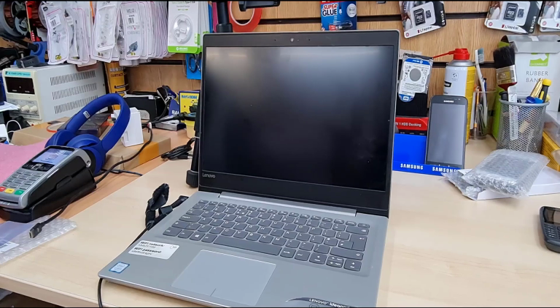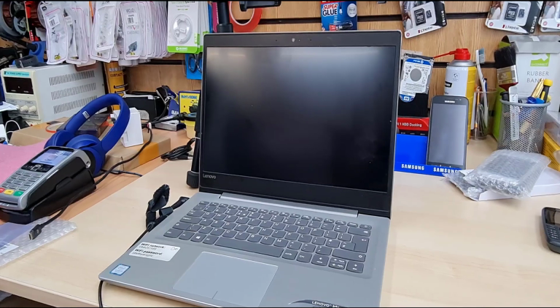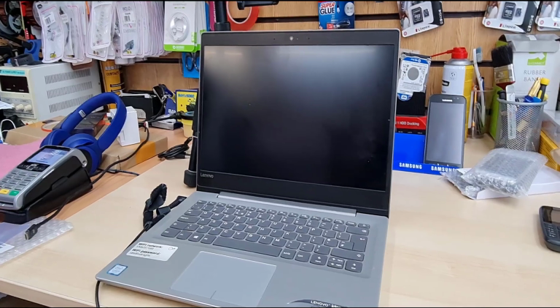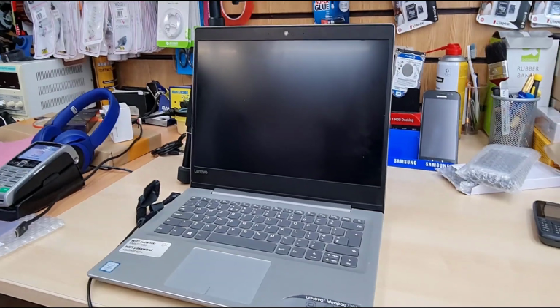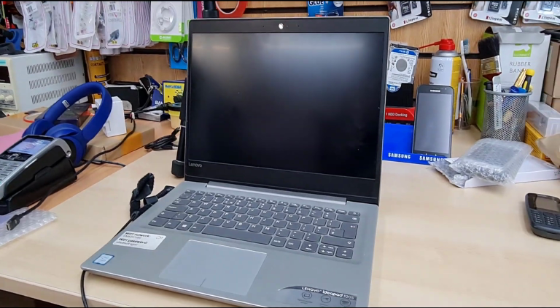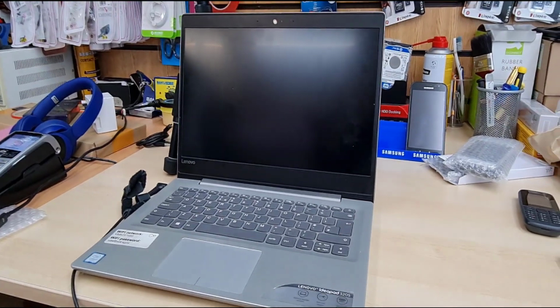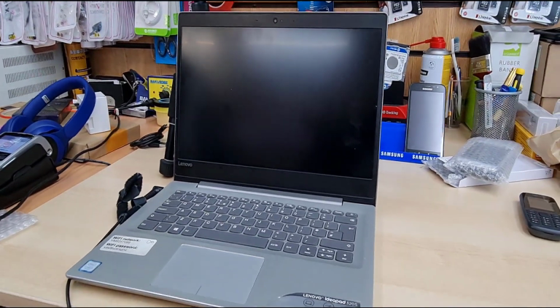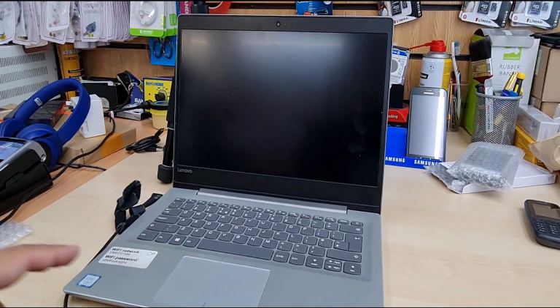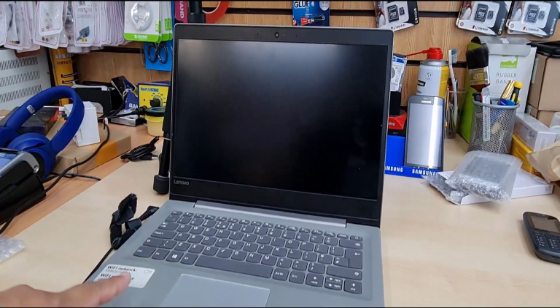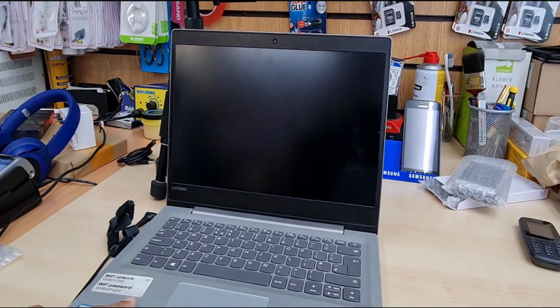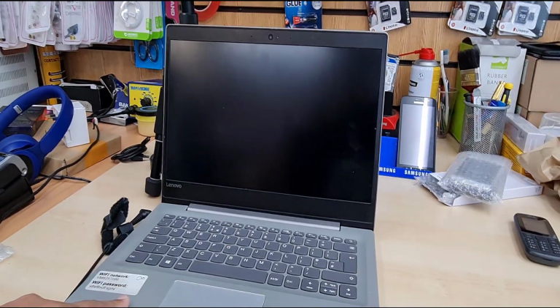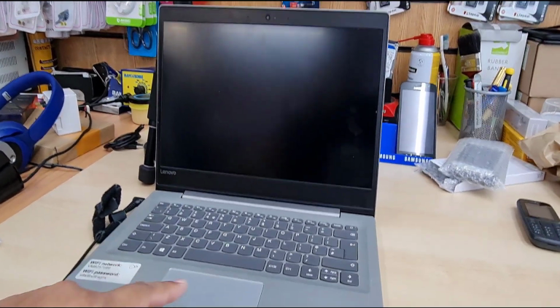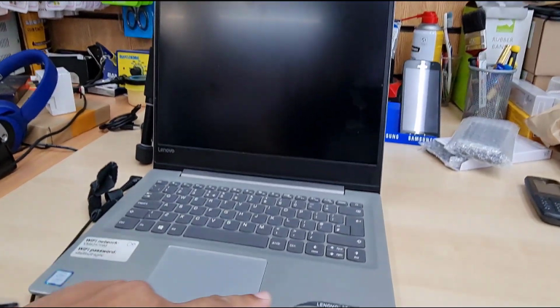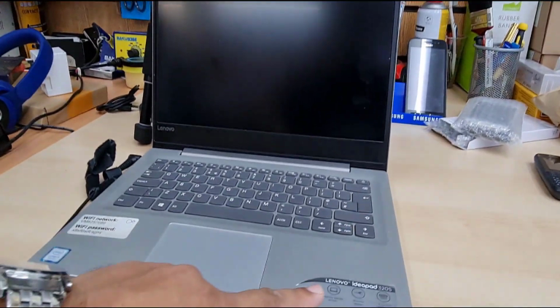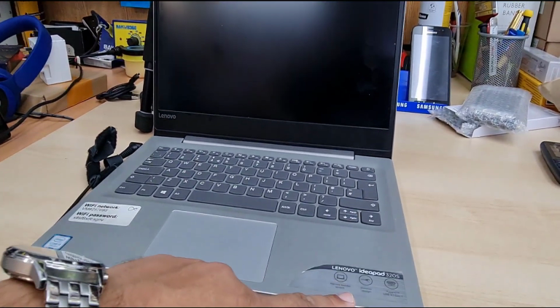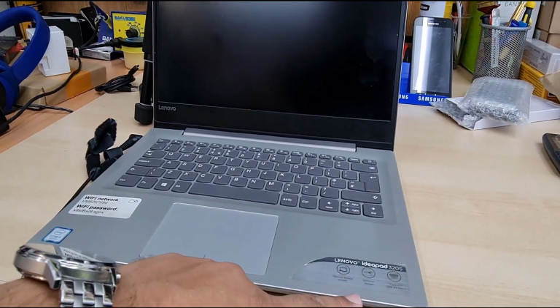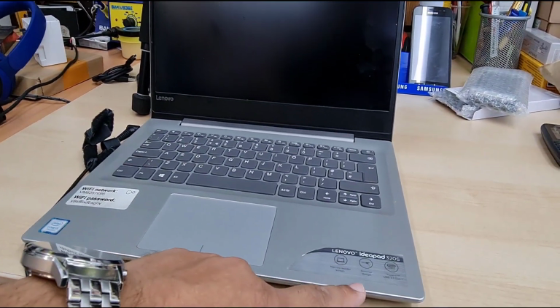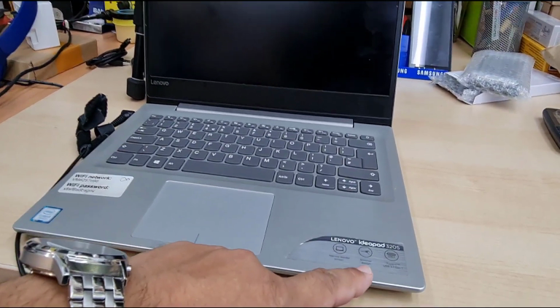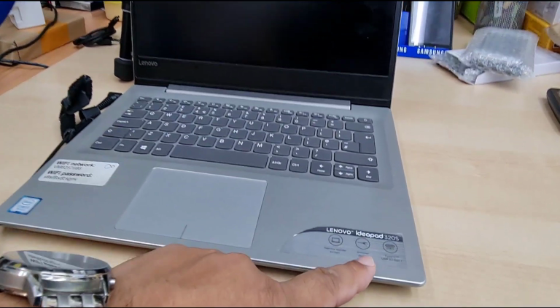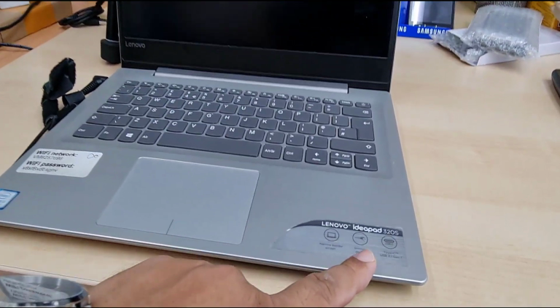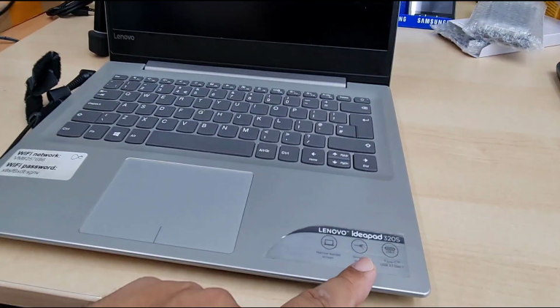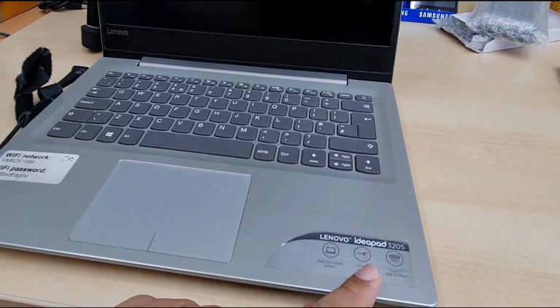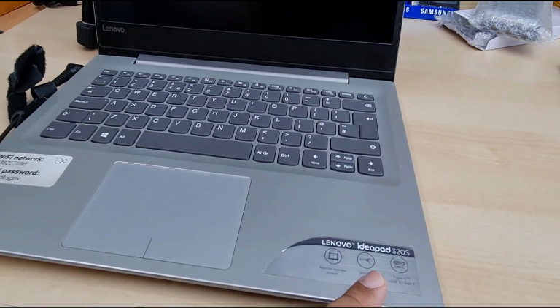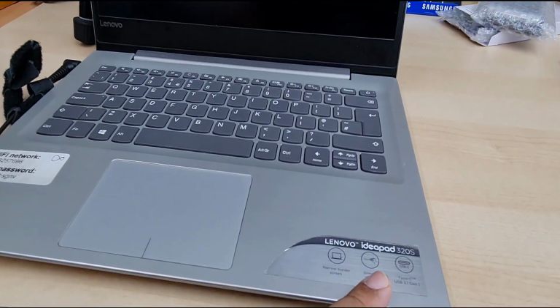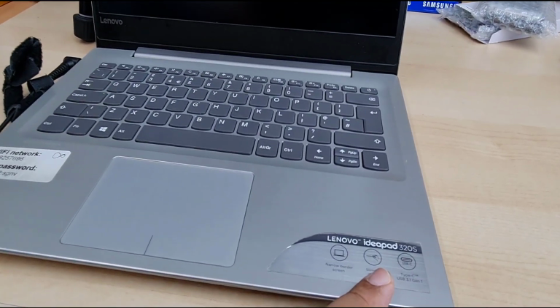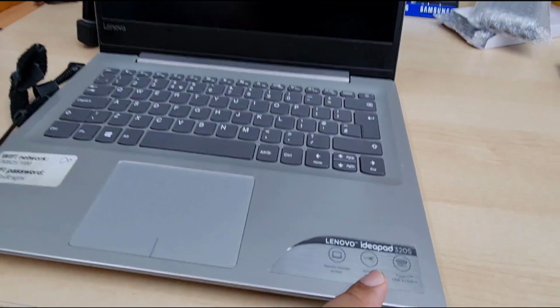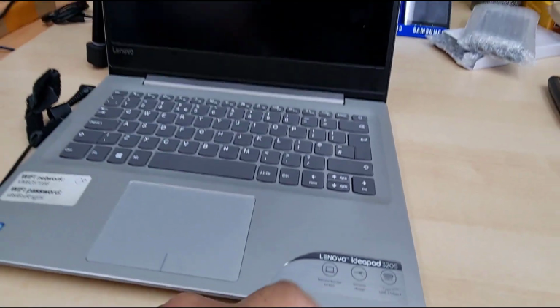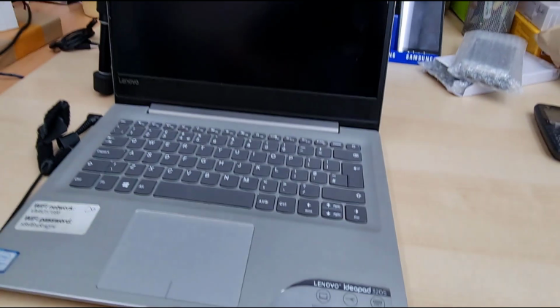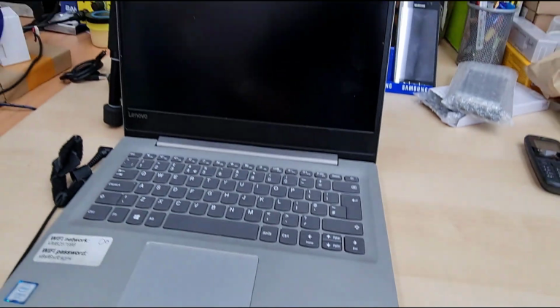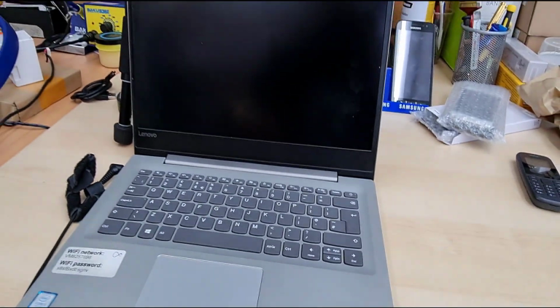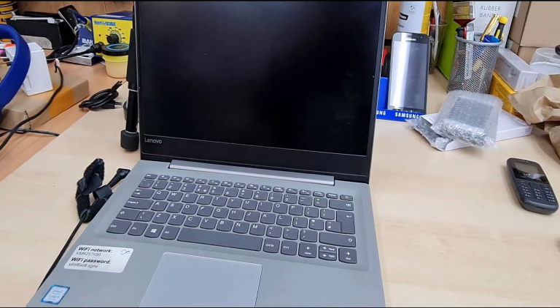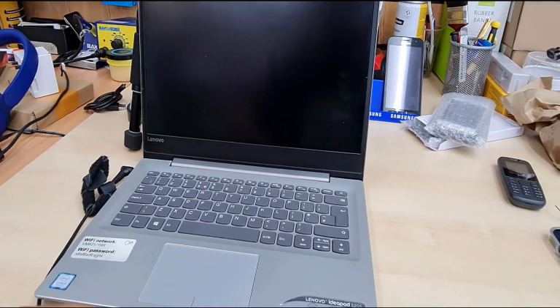Hey, welcome back to the channel. As you can see, this is the Lenovo IdeaPad 320S.